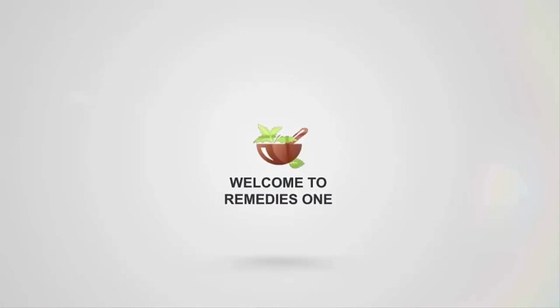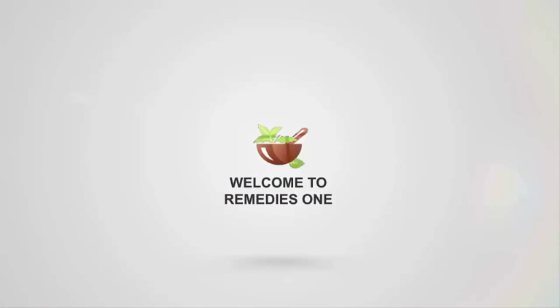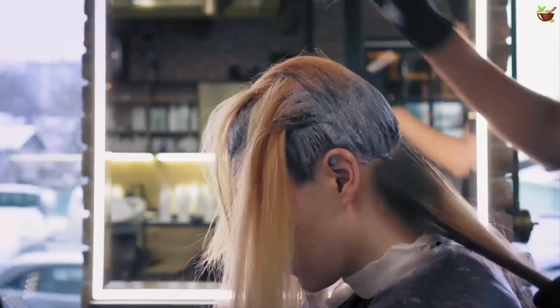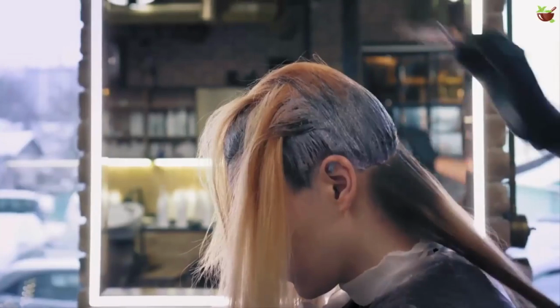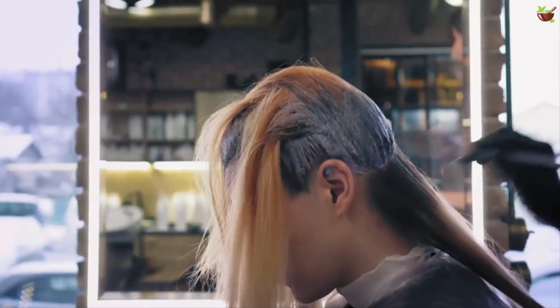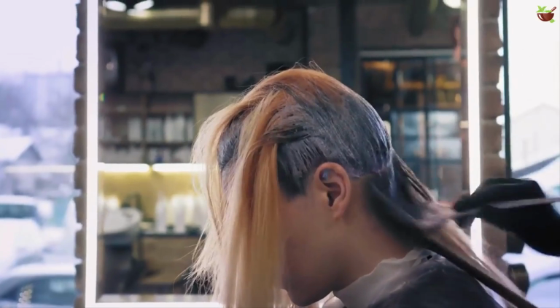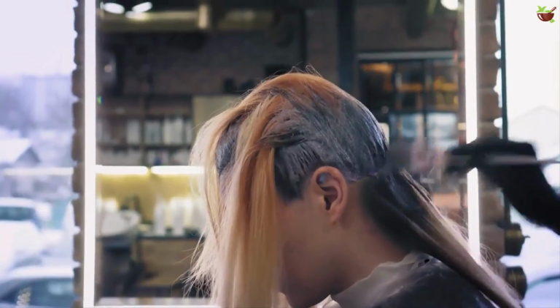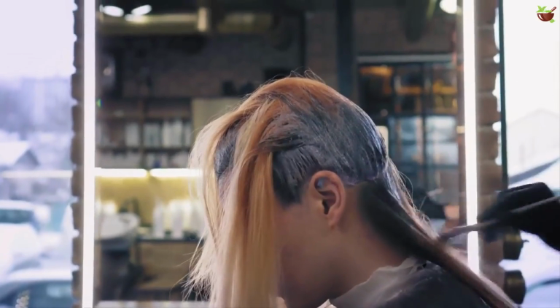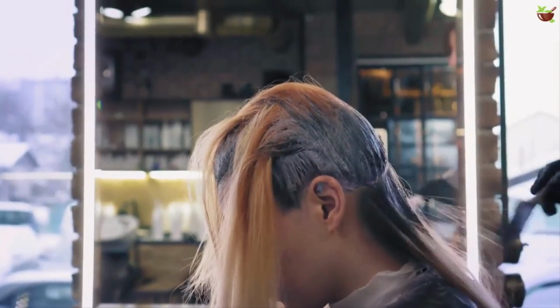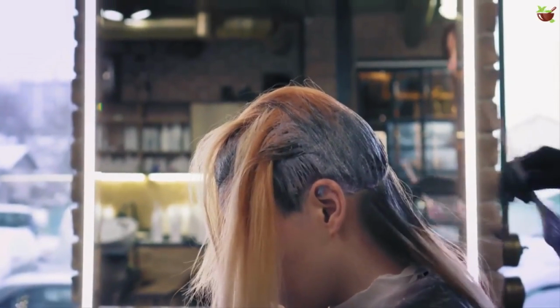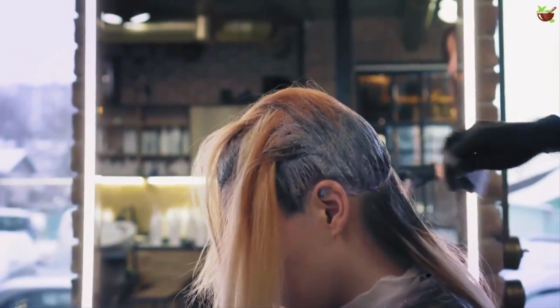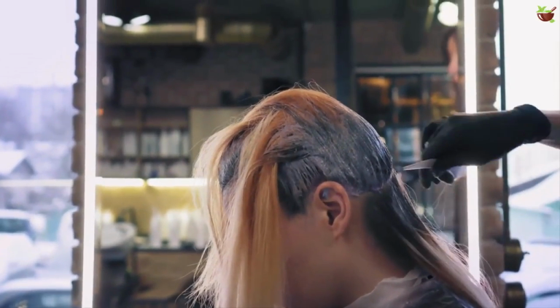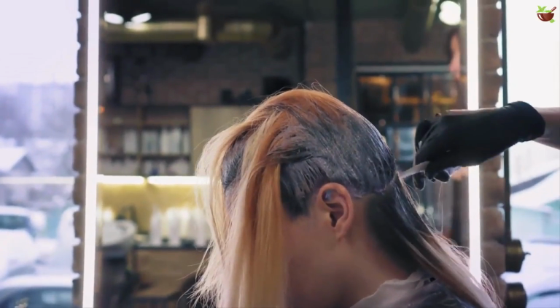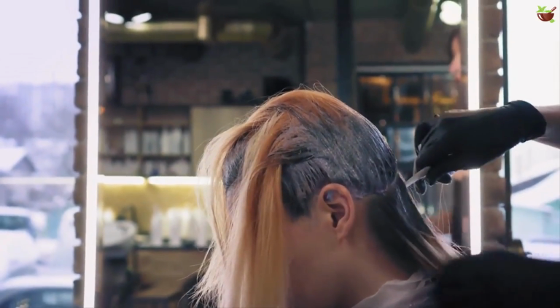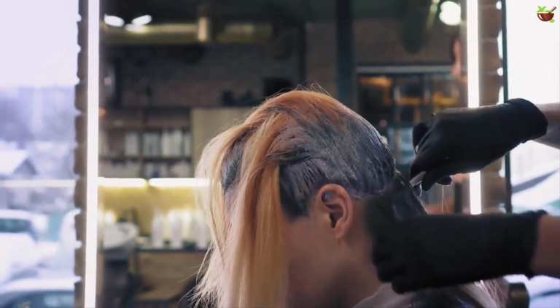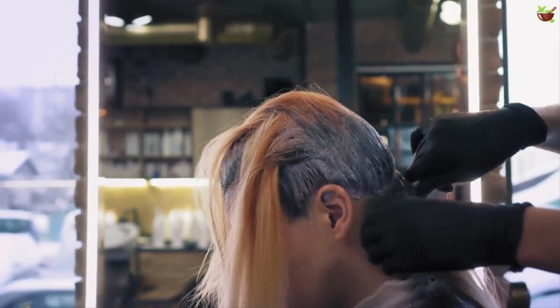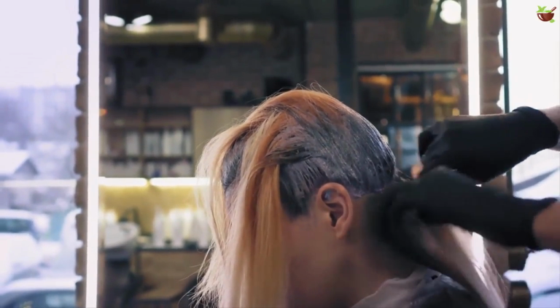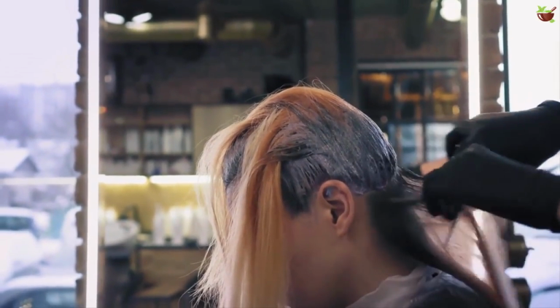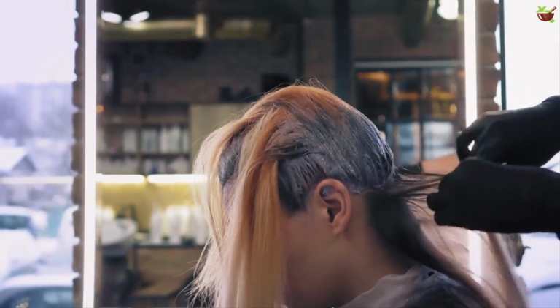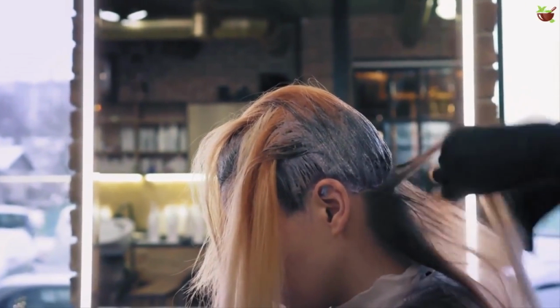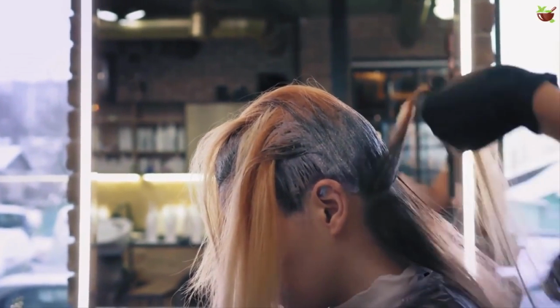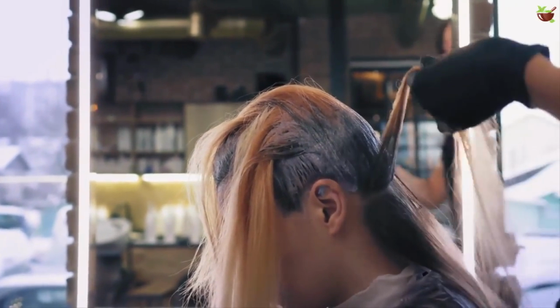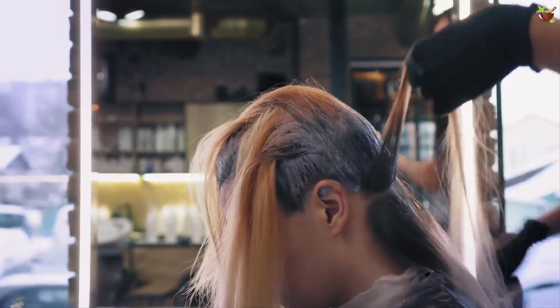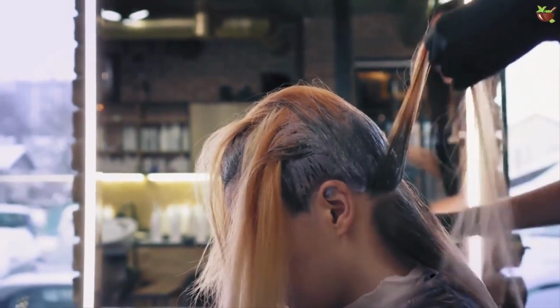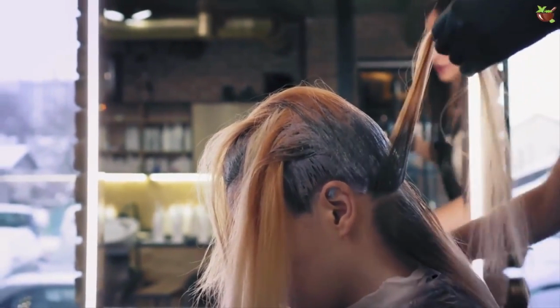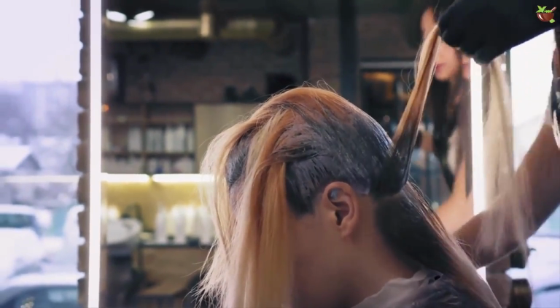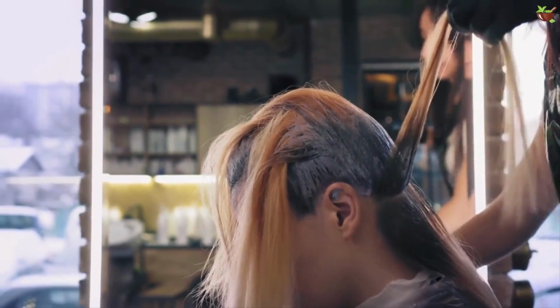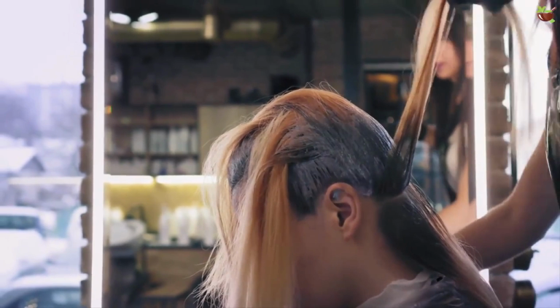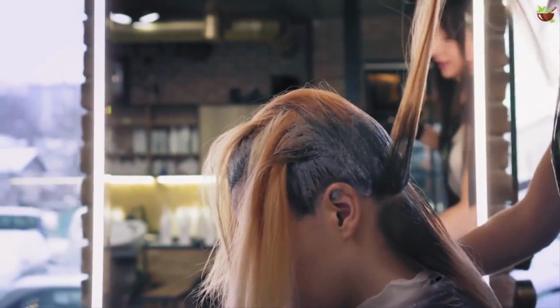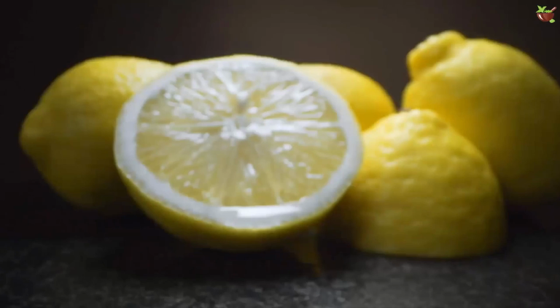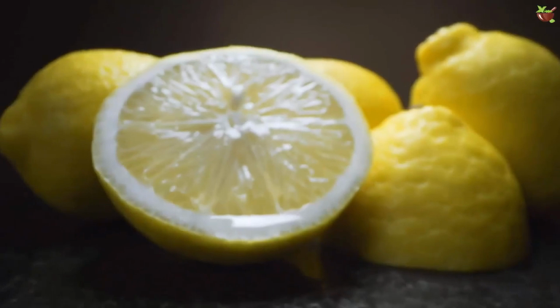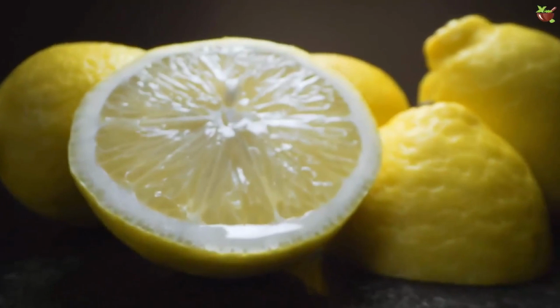Do you want to dye your hair but are afraid of the chemicals and the damage they can cause? Today's video will discuss how to dye your hair with lemon juice.